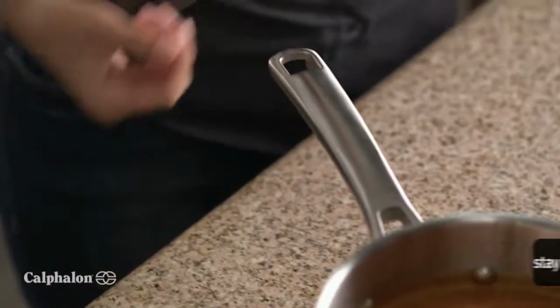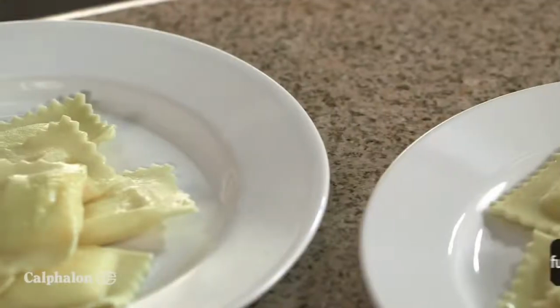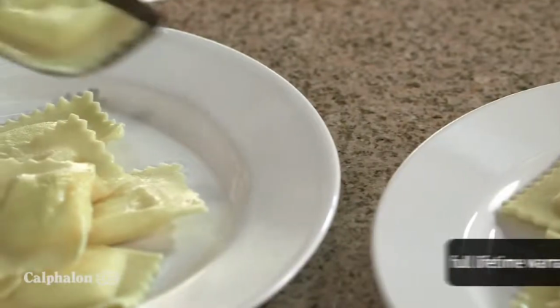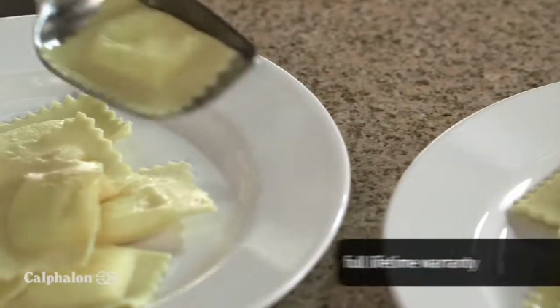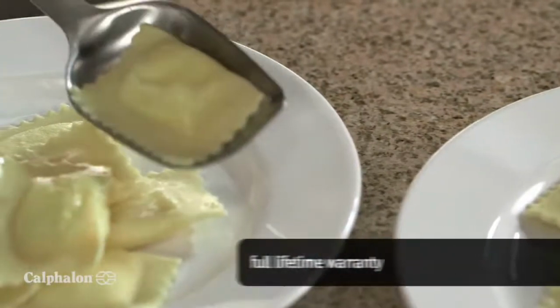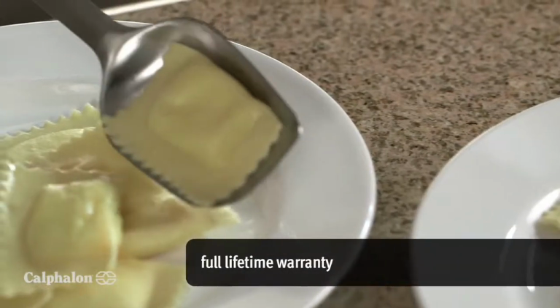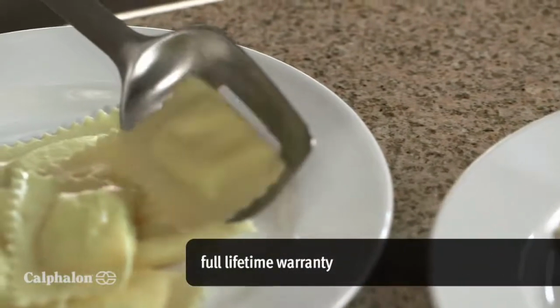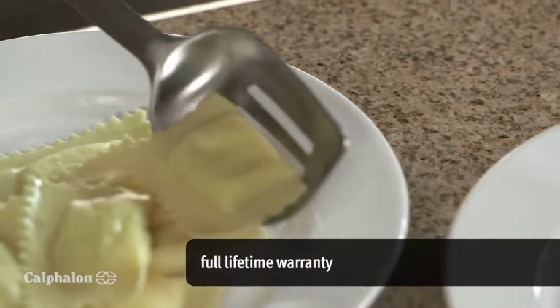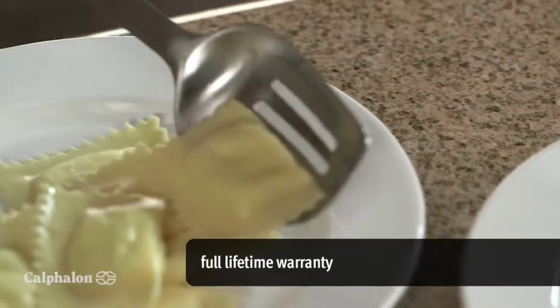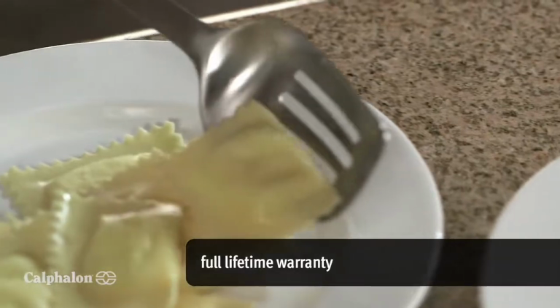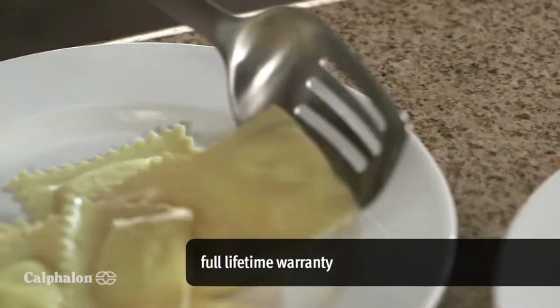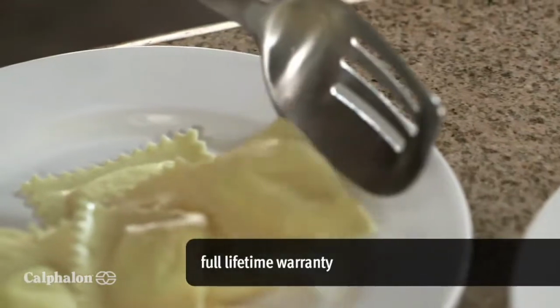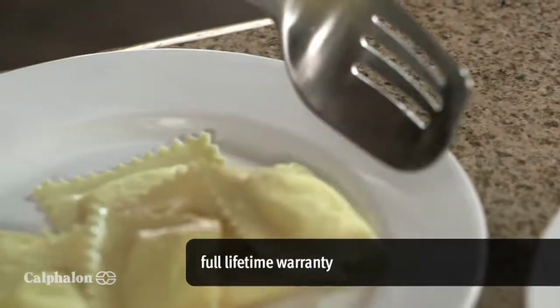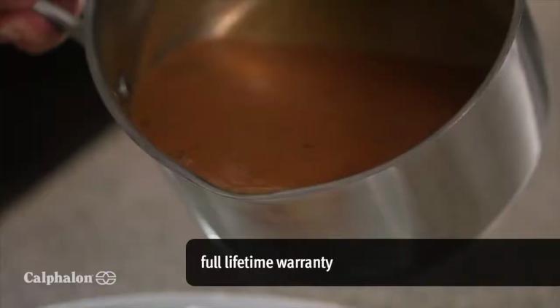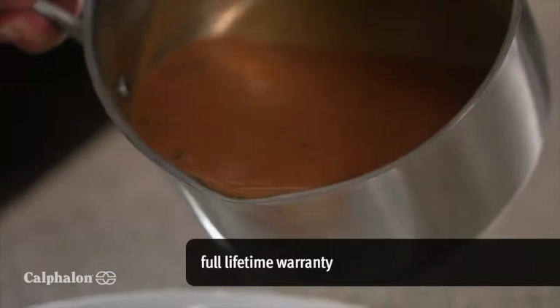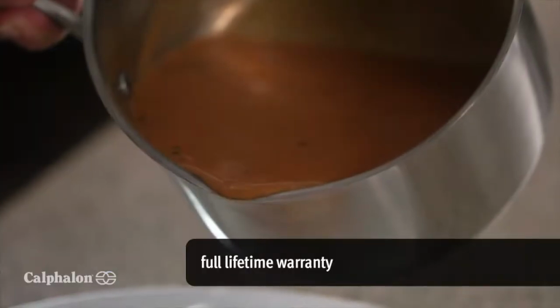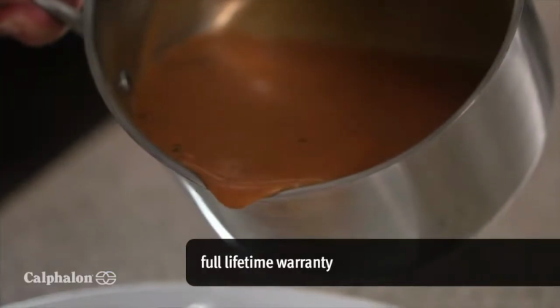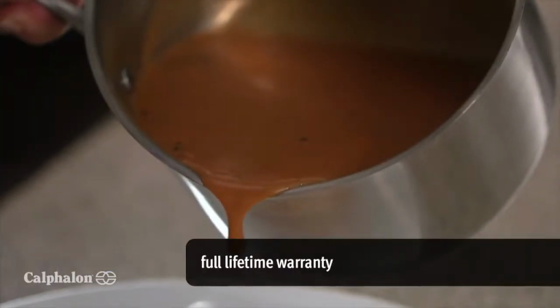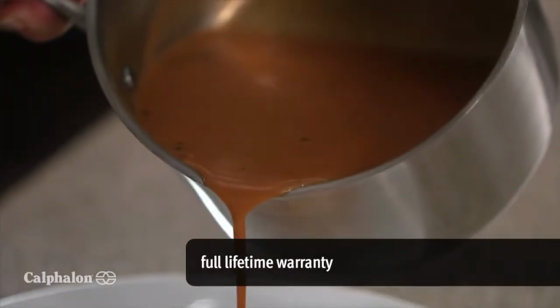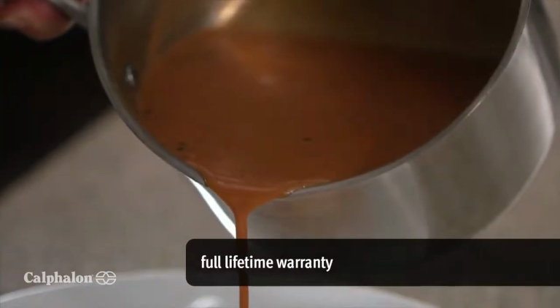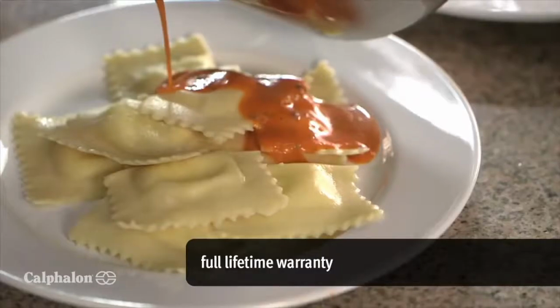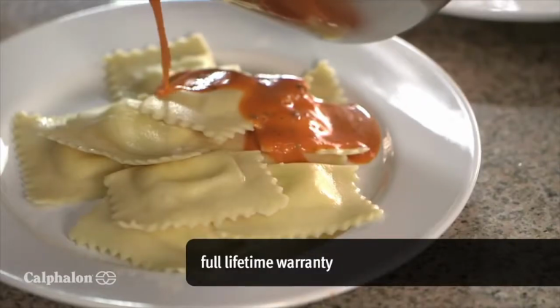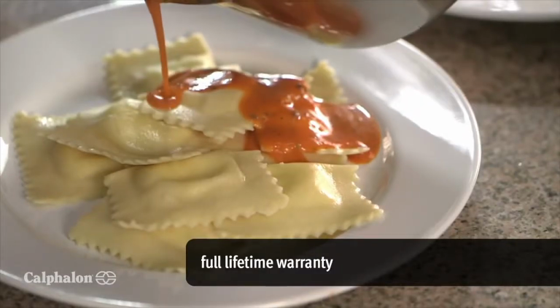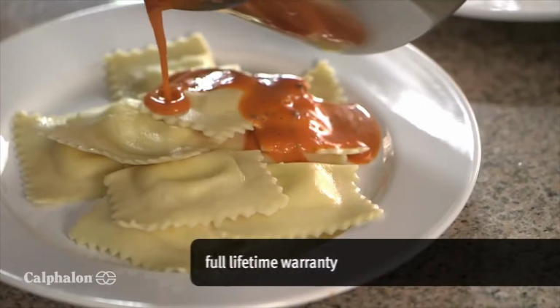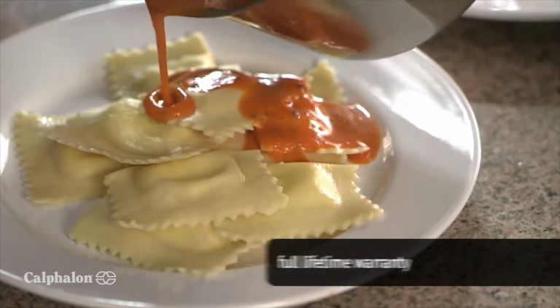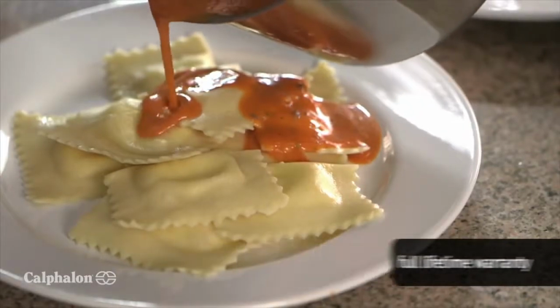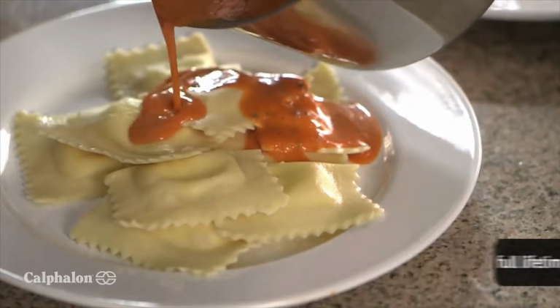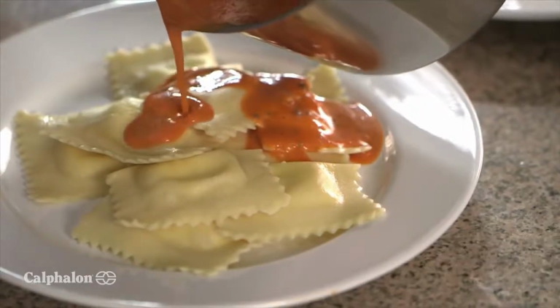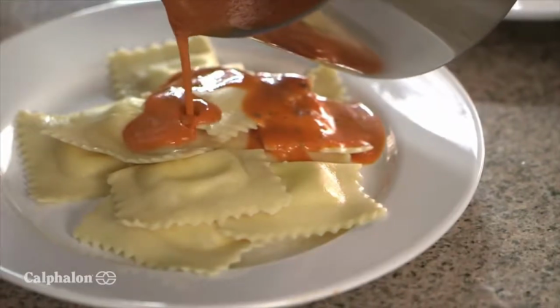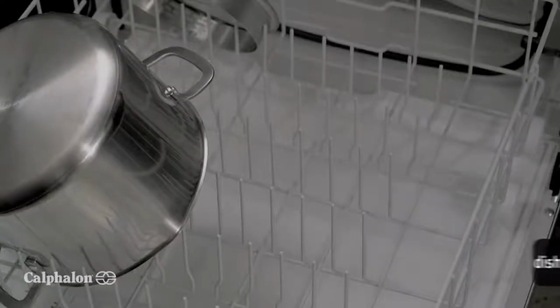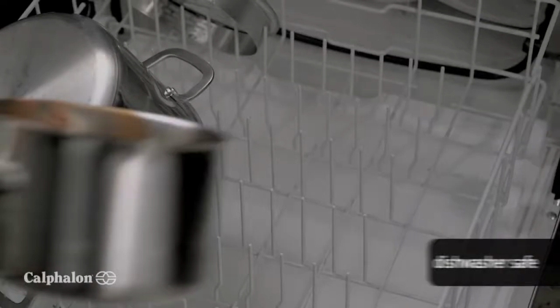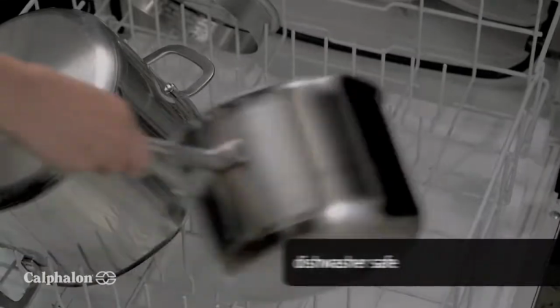Plus, with a full lifetime warranty, I know my cookware will last from my first attempt to it's my specialty.